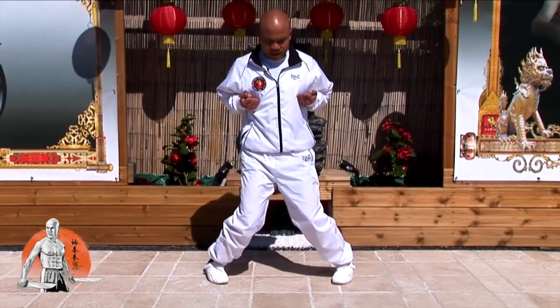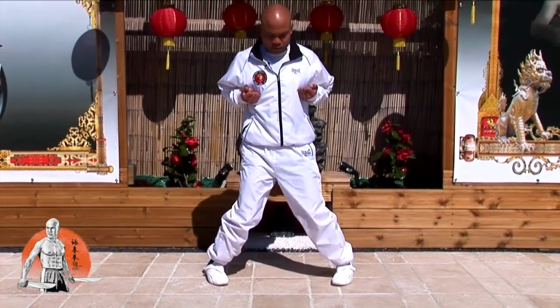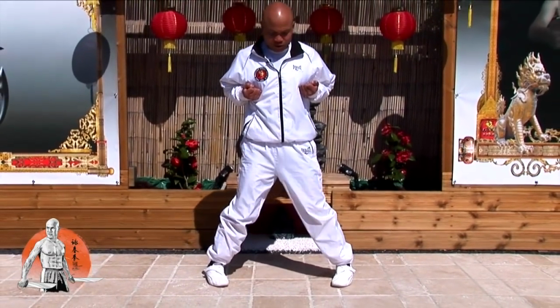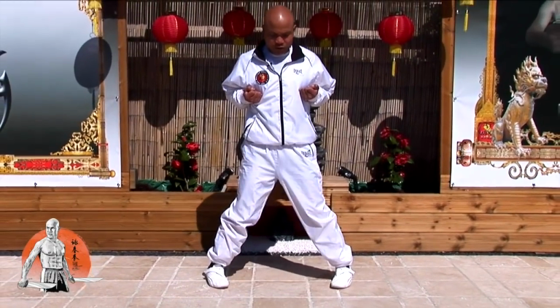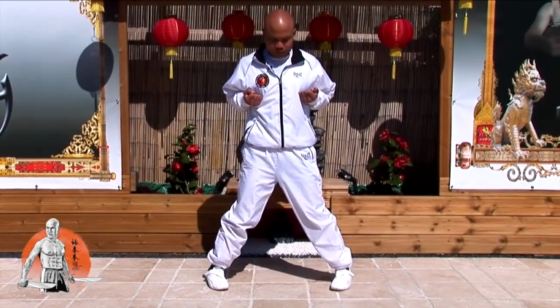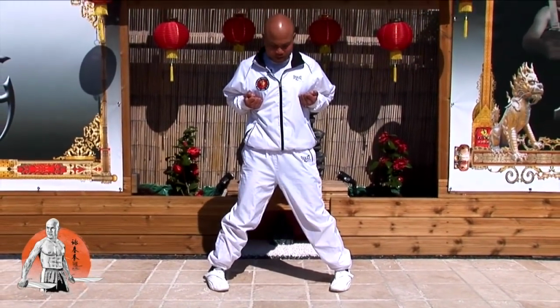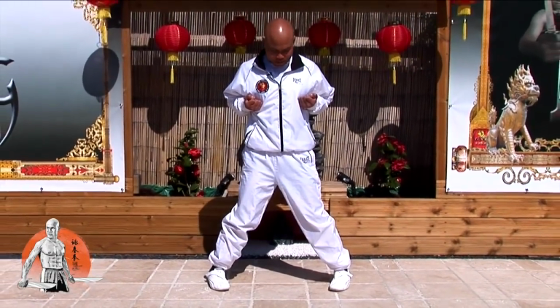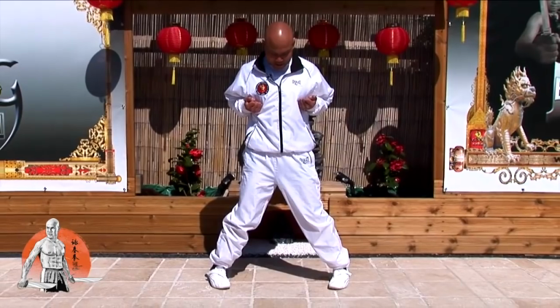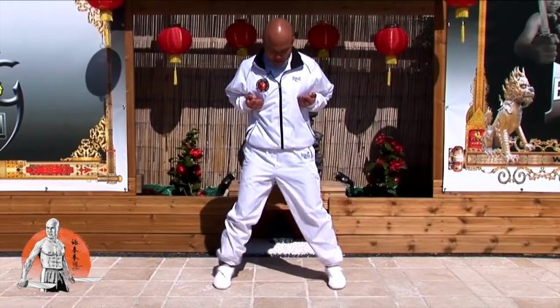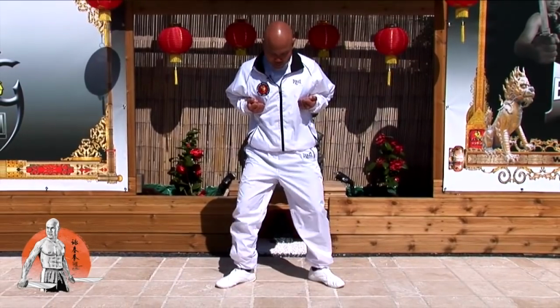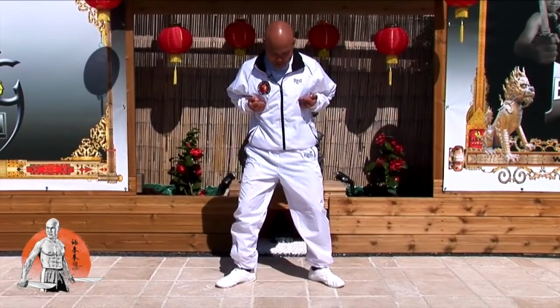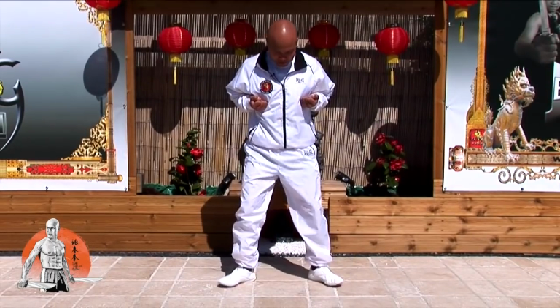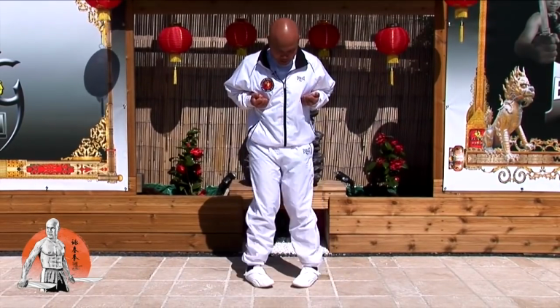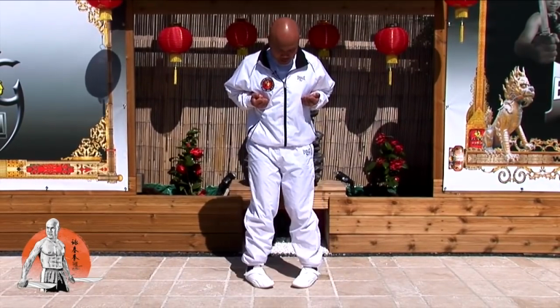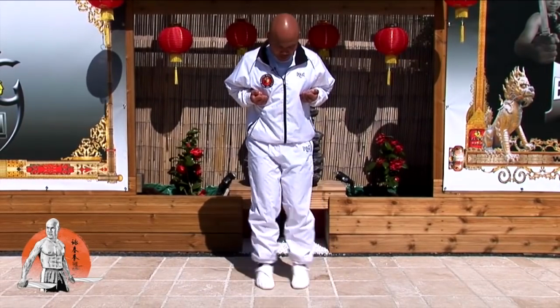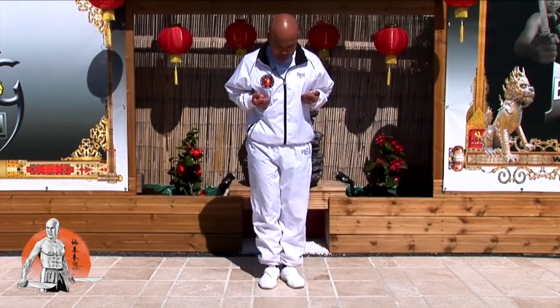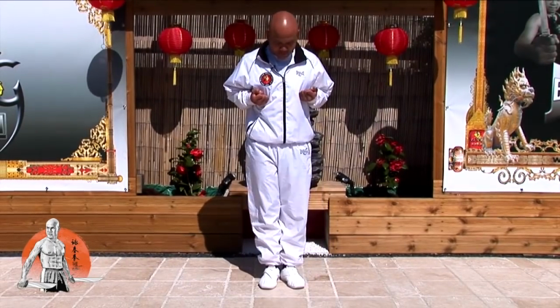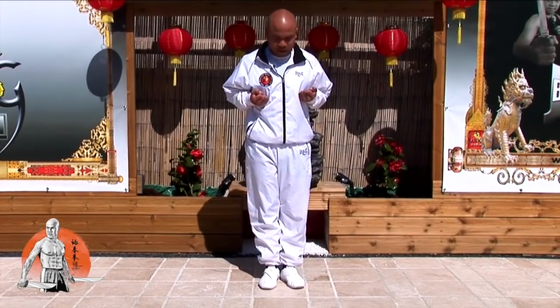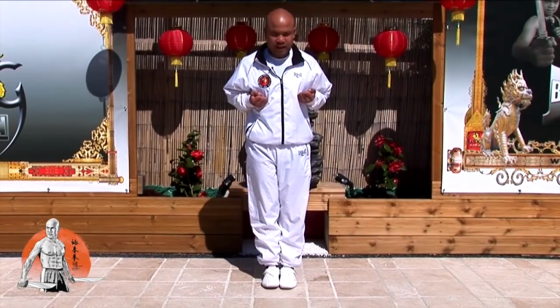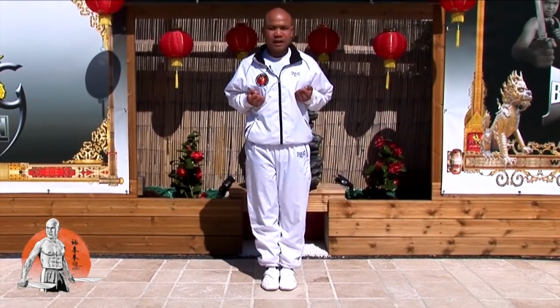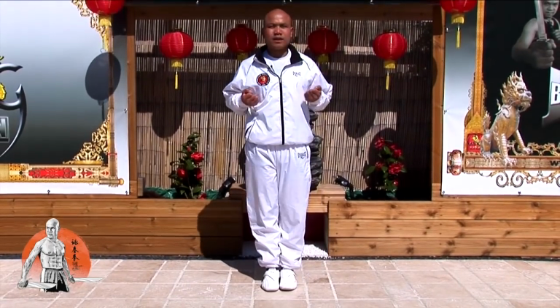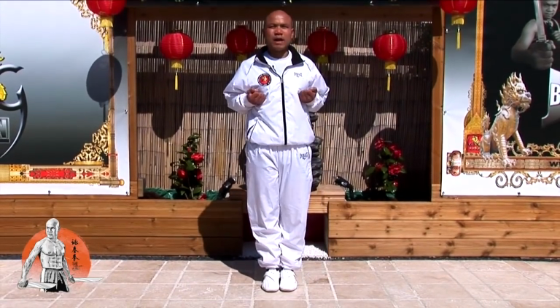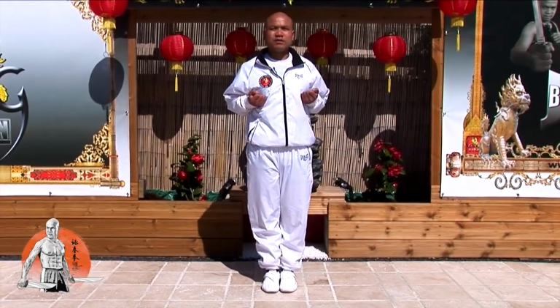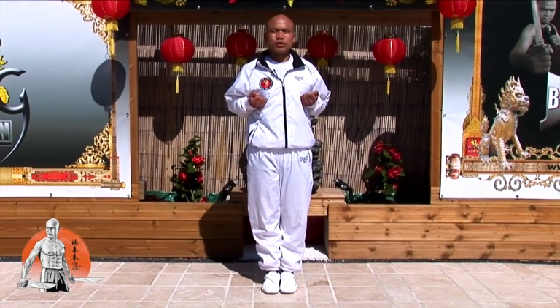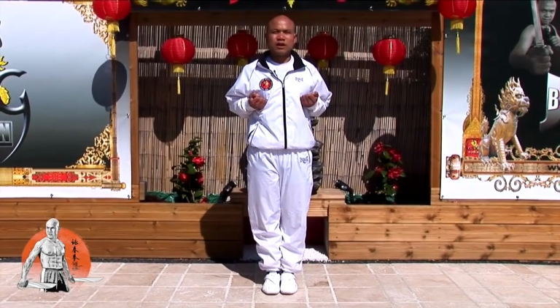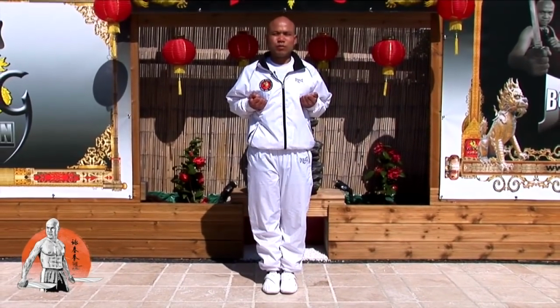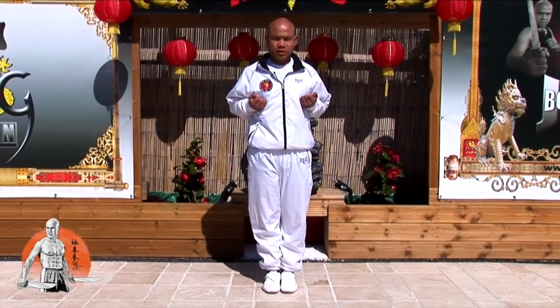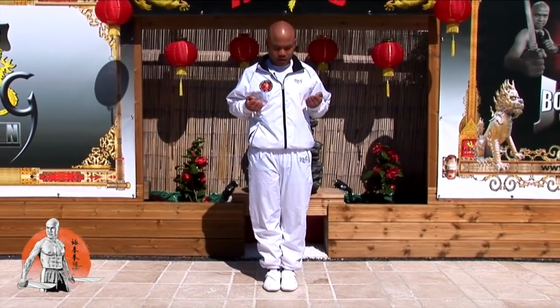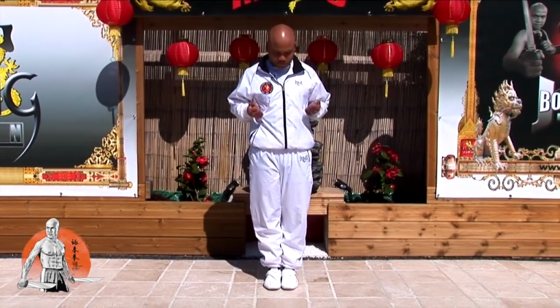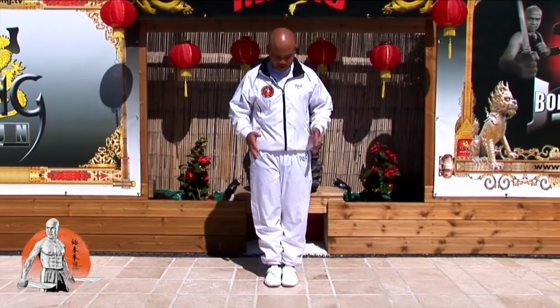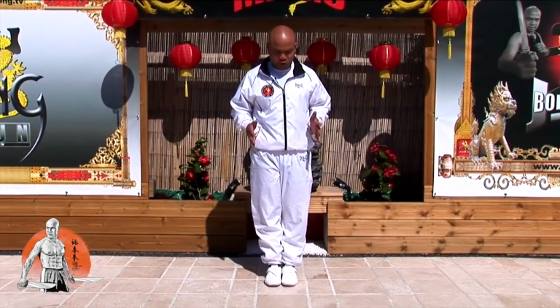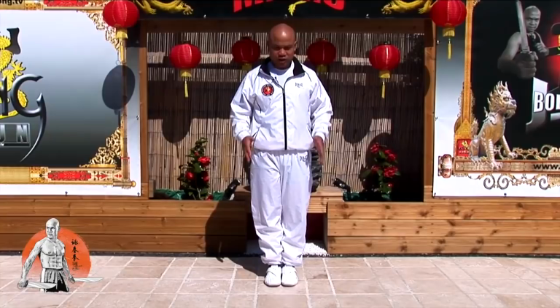...and then what you do is bring your leg back in — one, two, and three — and you come back into that finish position.